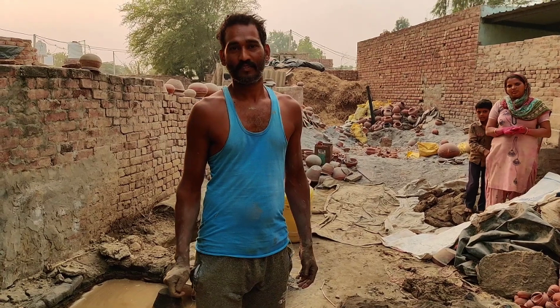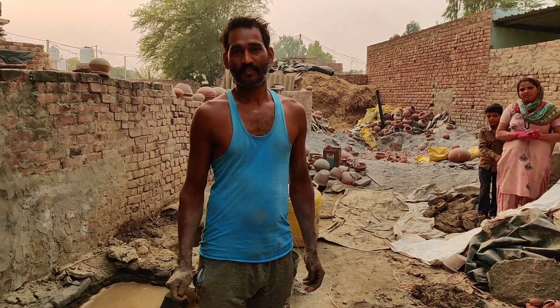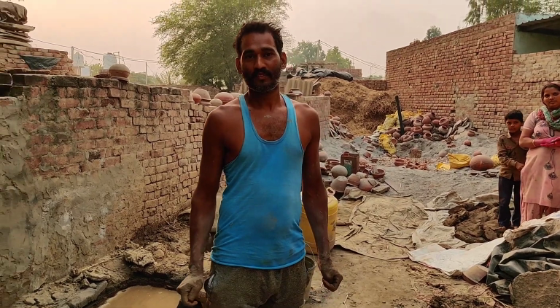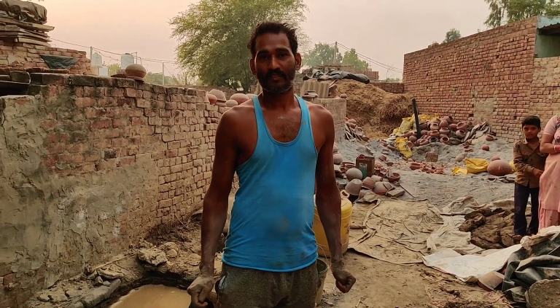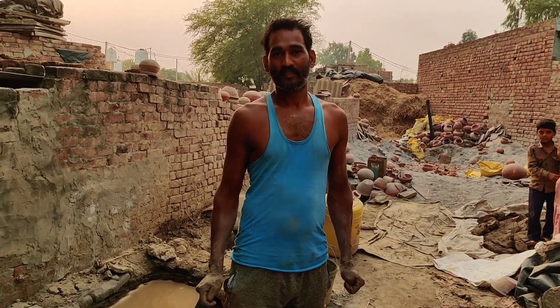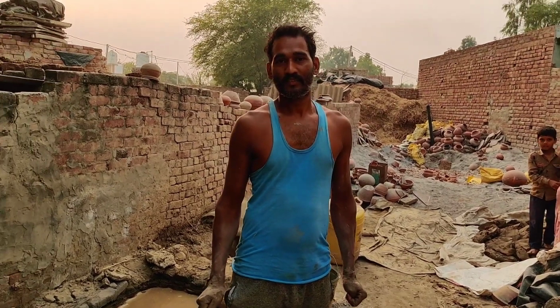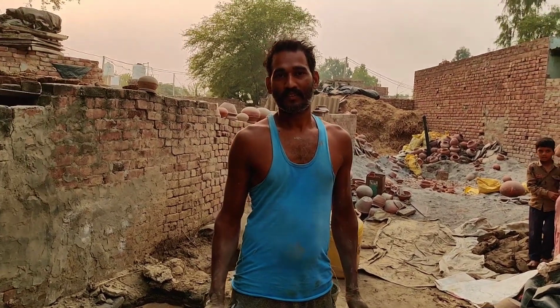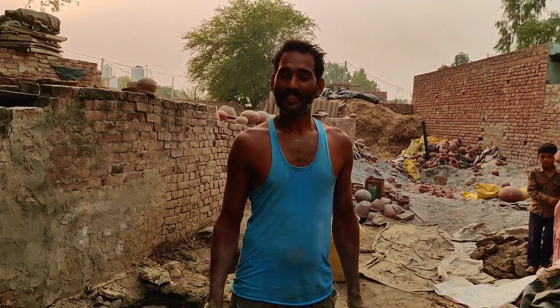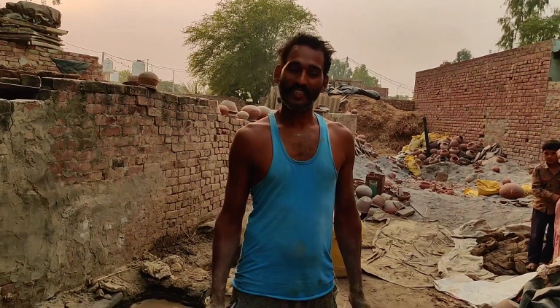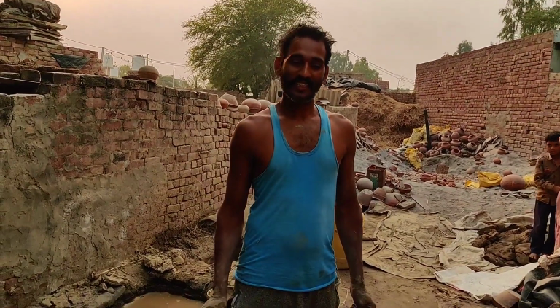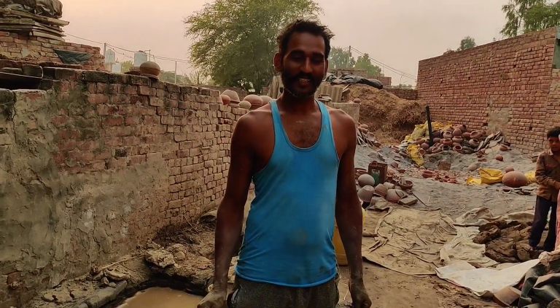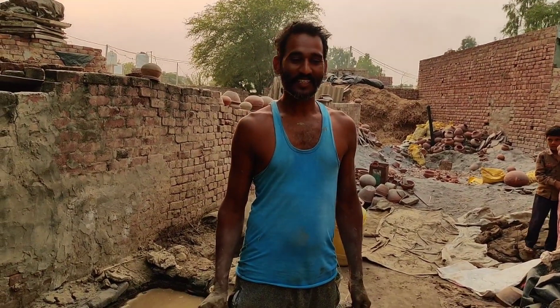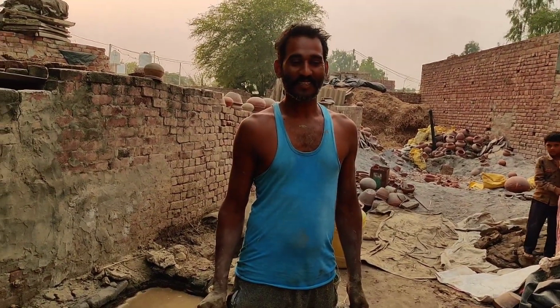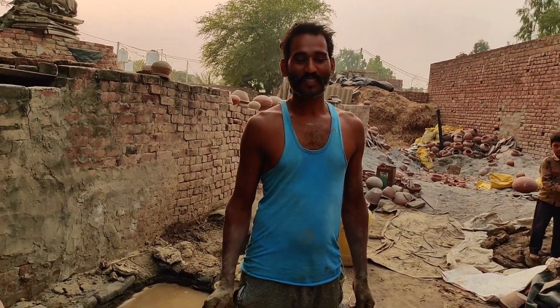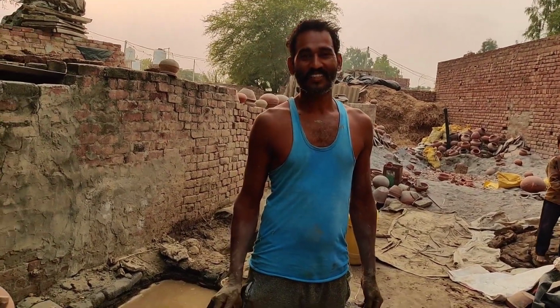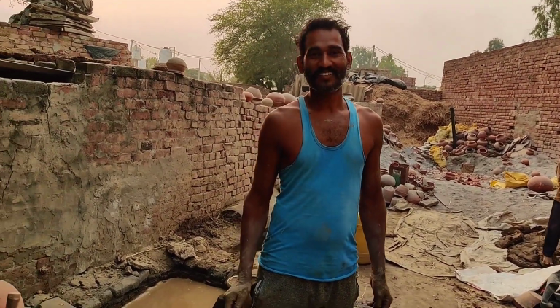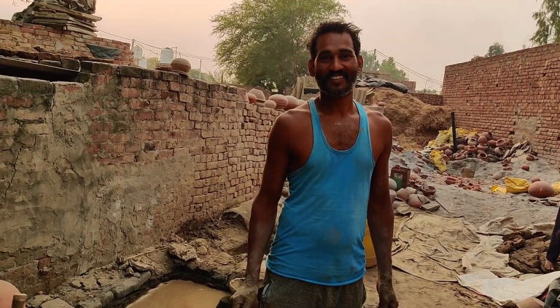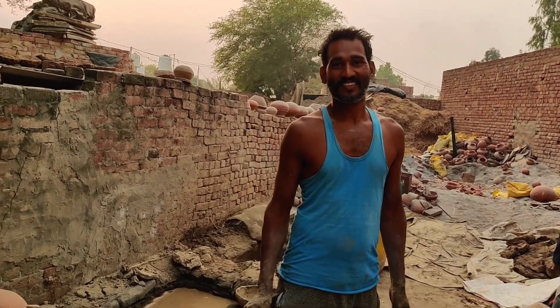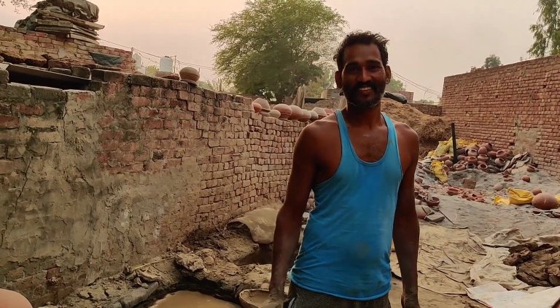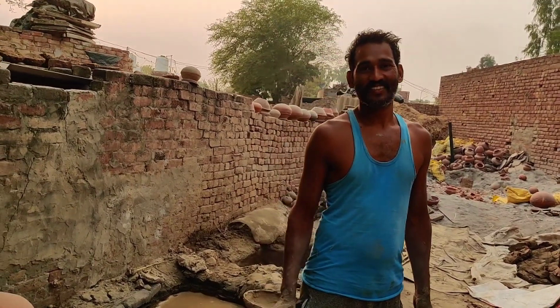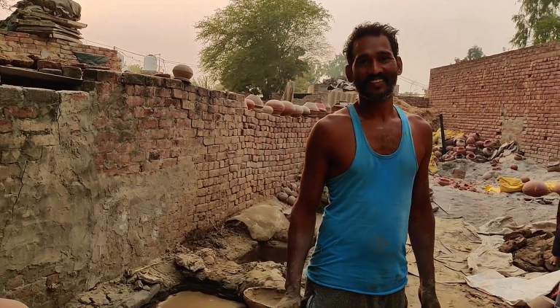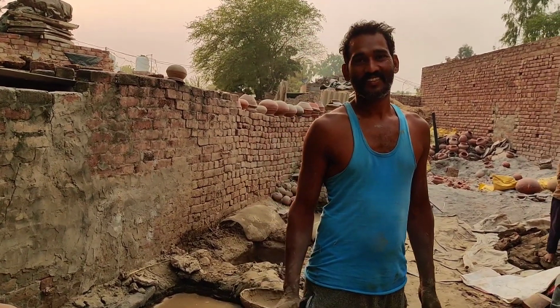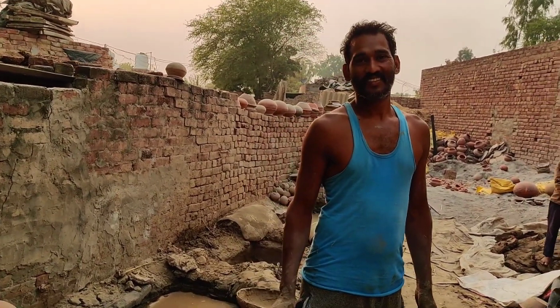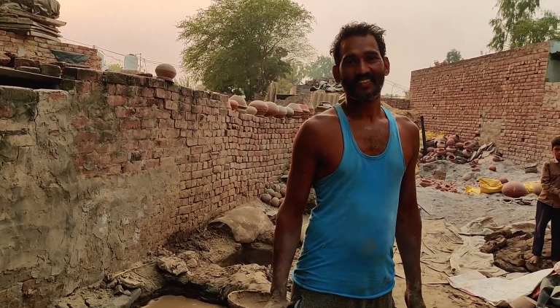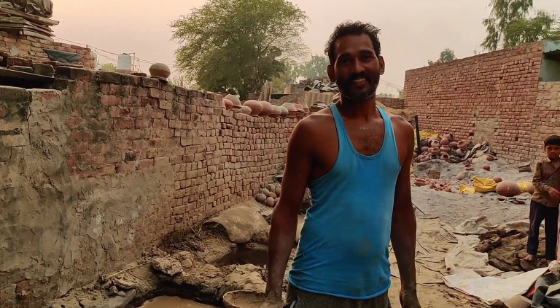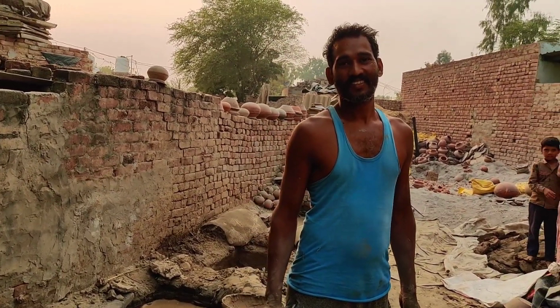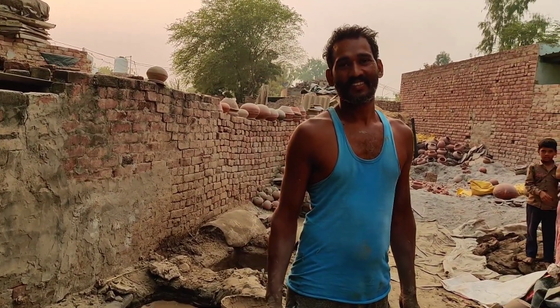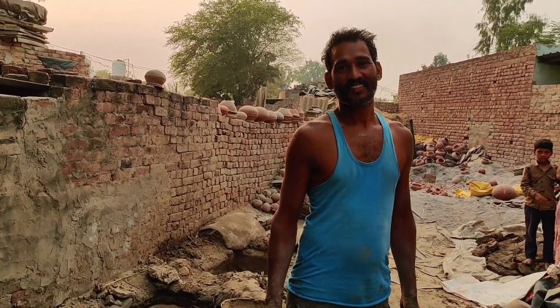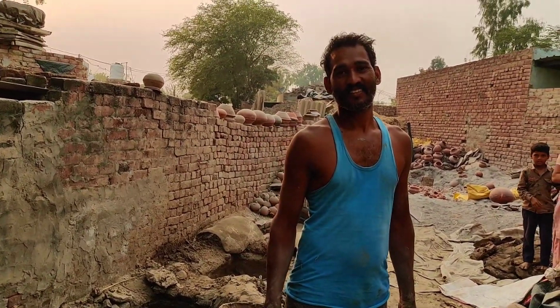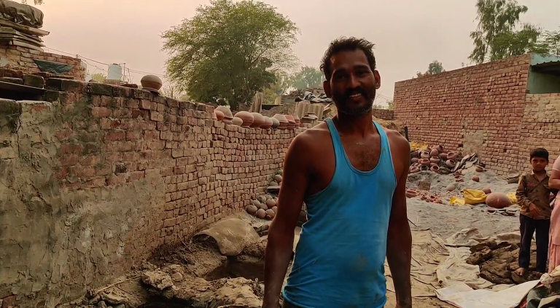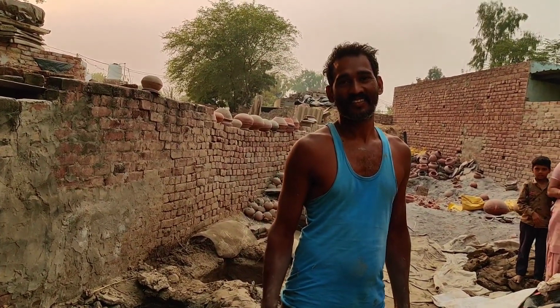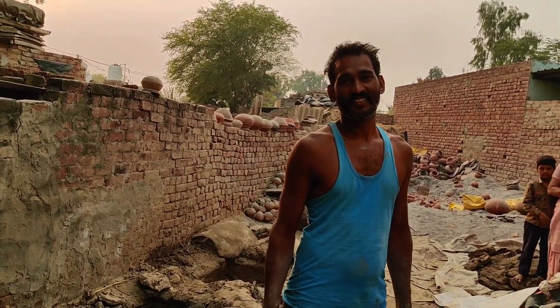How are you doing? Okay, I'm 60. I'm here to go and do this. How much work you have done?